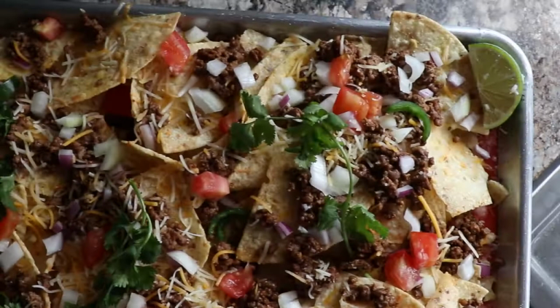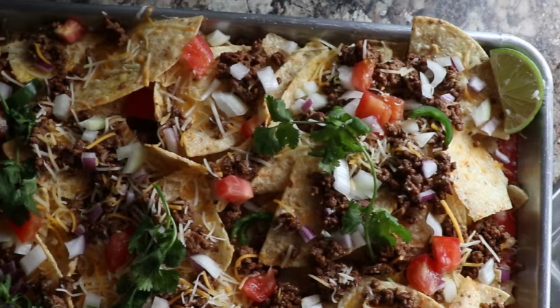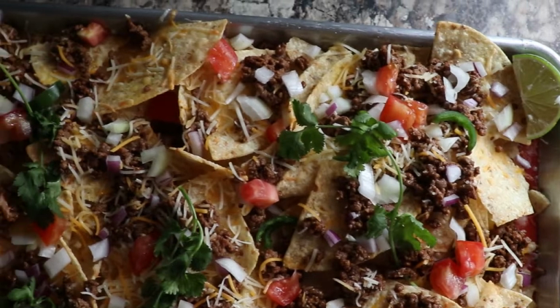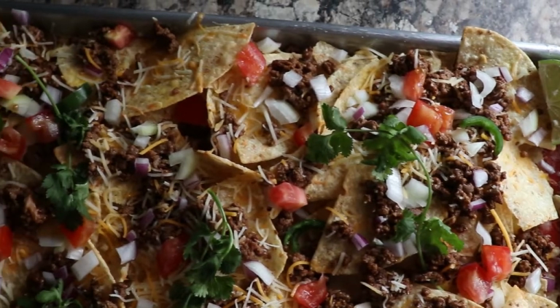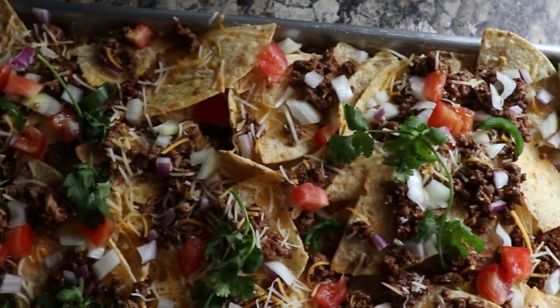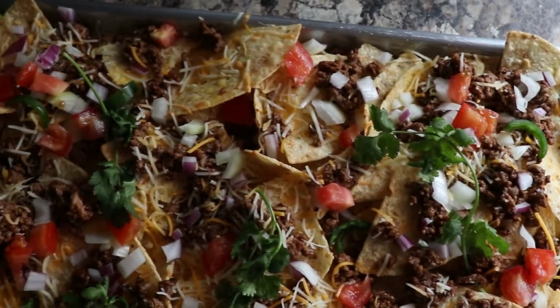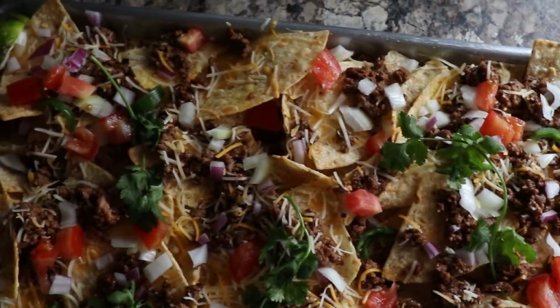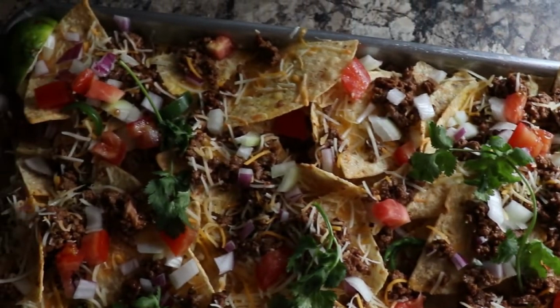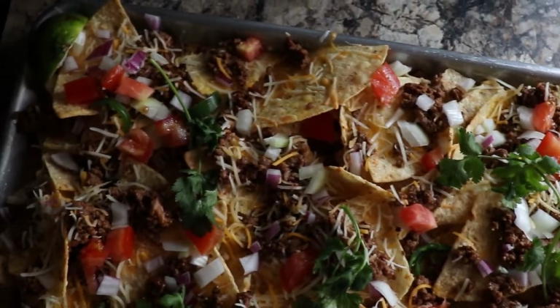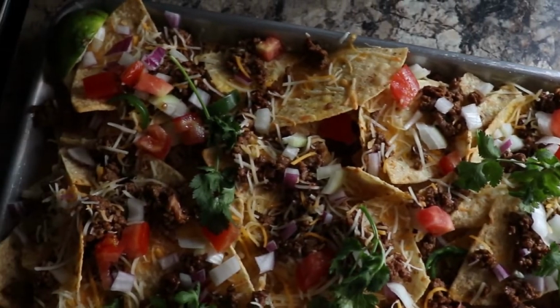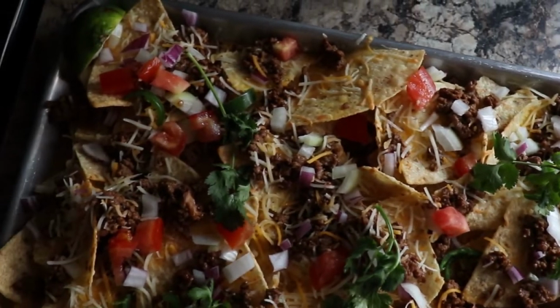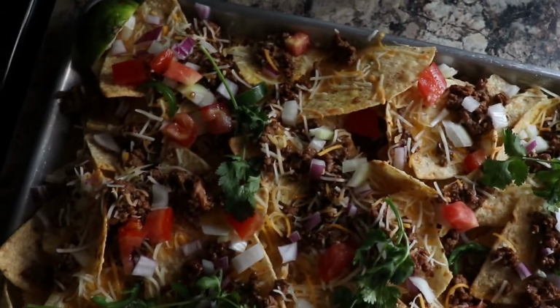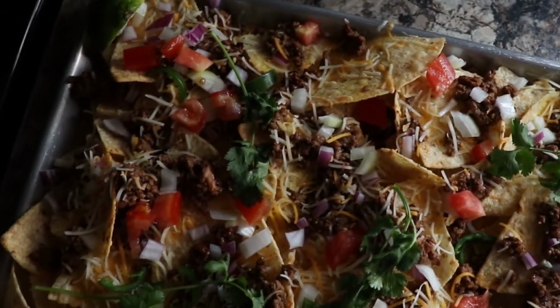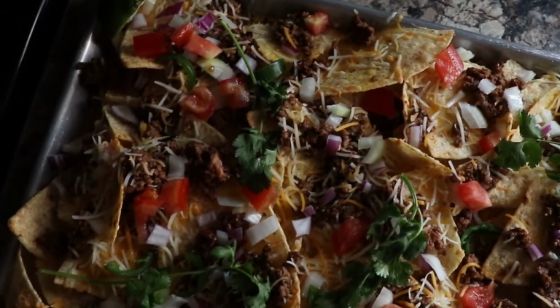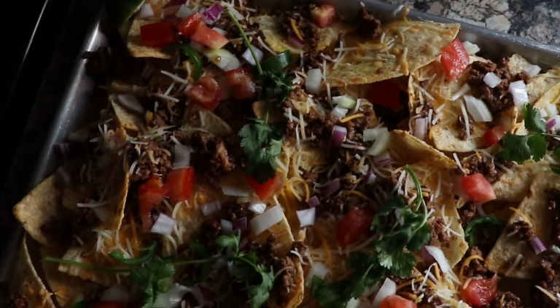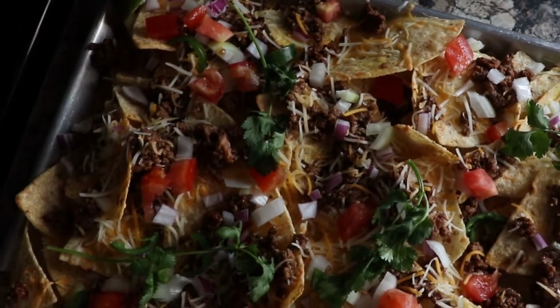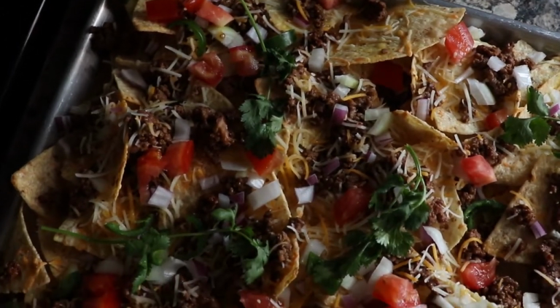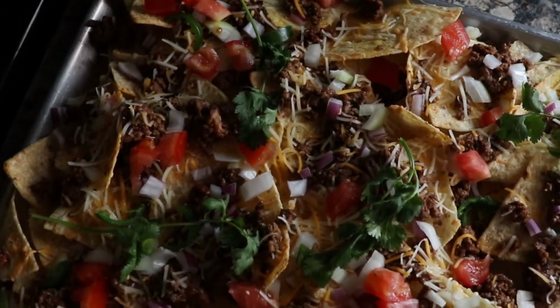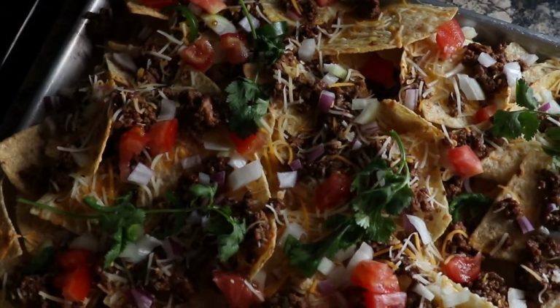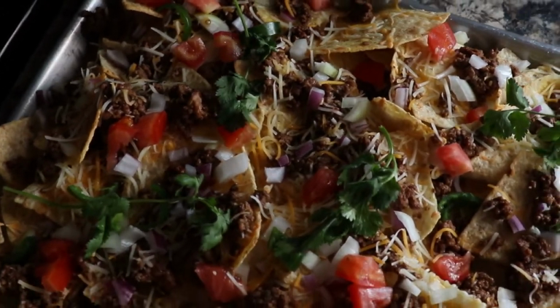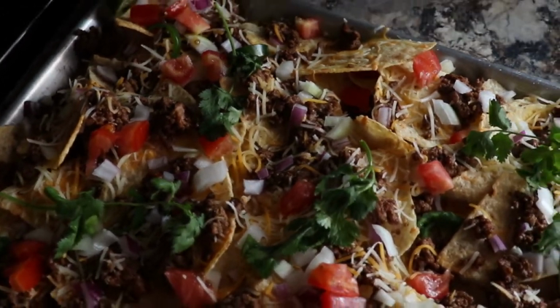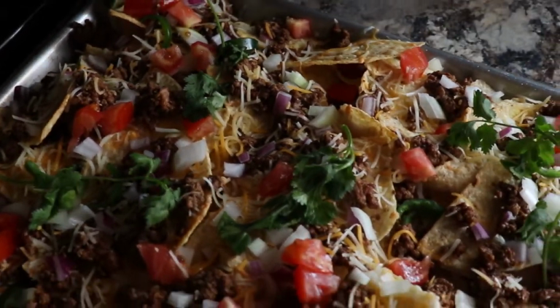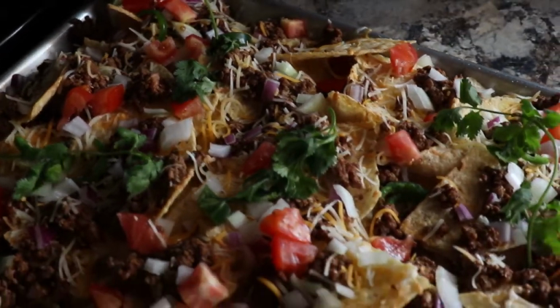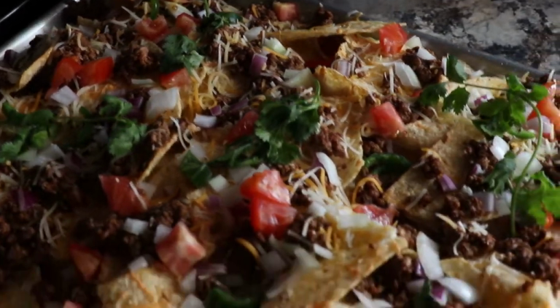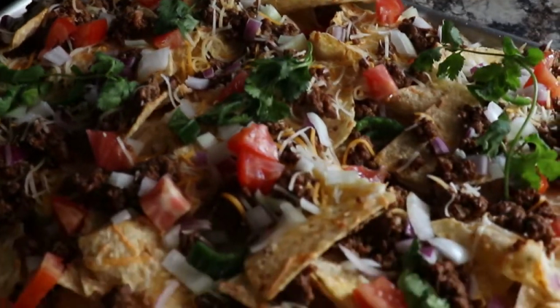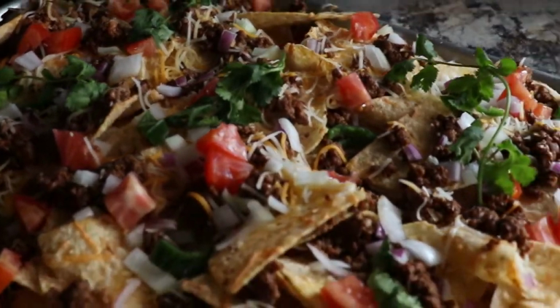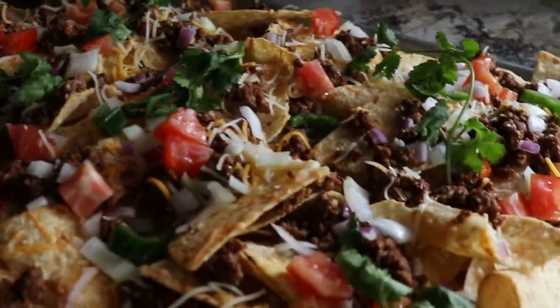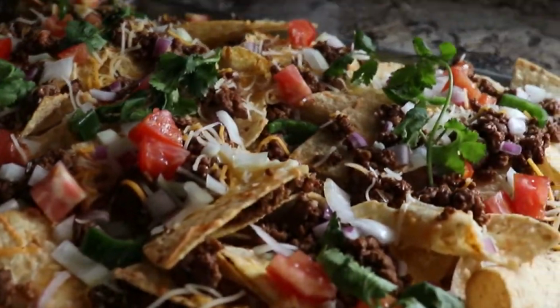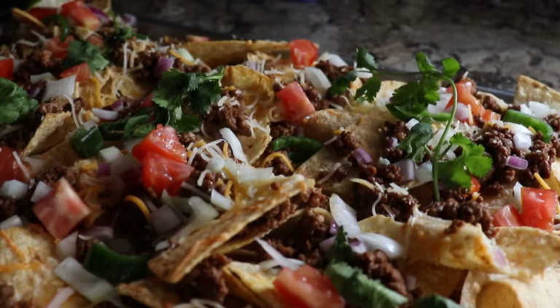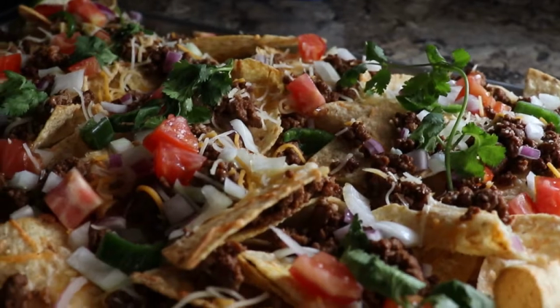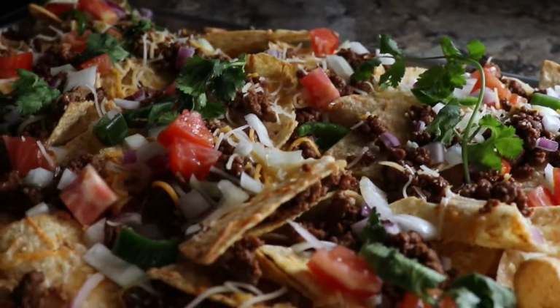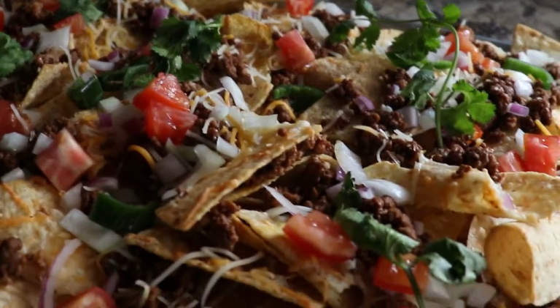Hey foodies, it's Faye from Faye's food.com and today I'm going to show you how to make some easy sheet tray nachos.